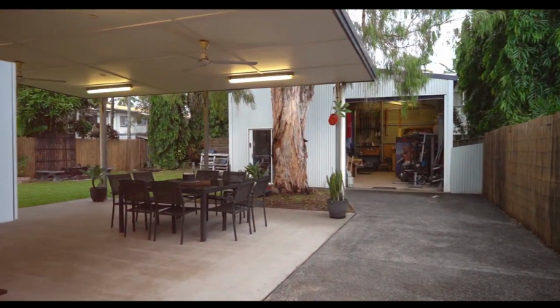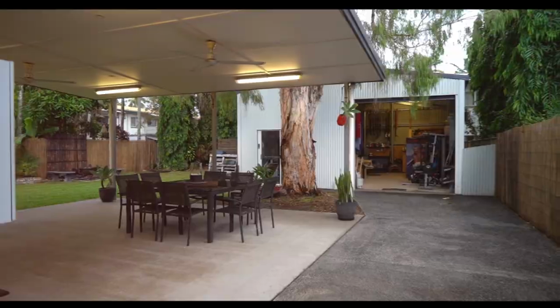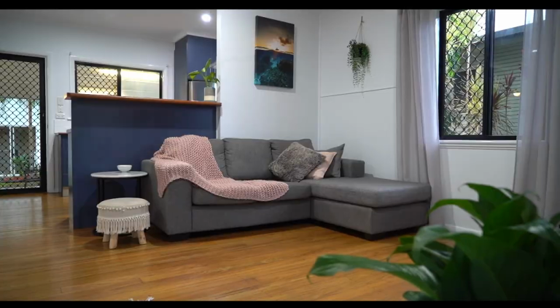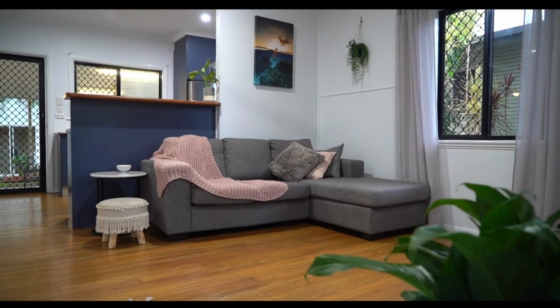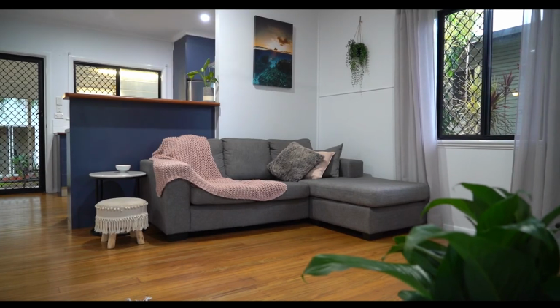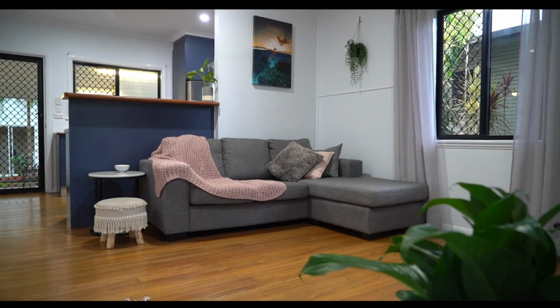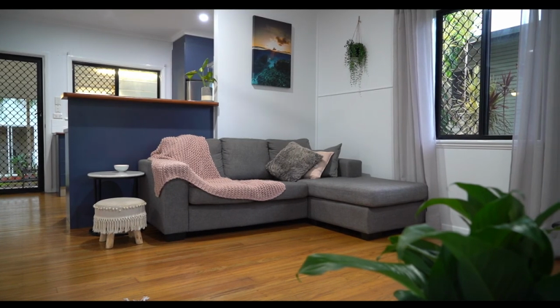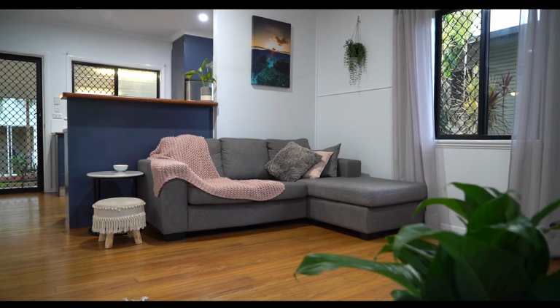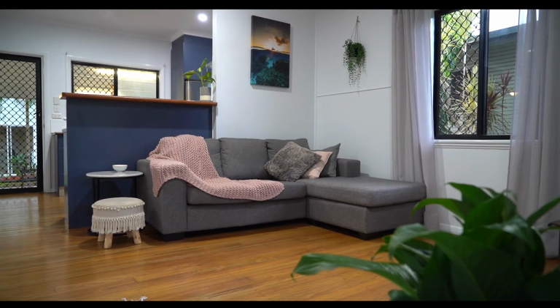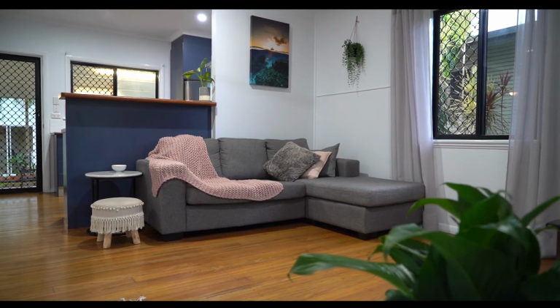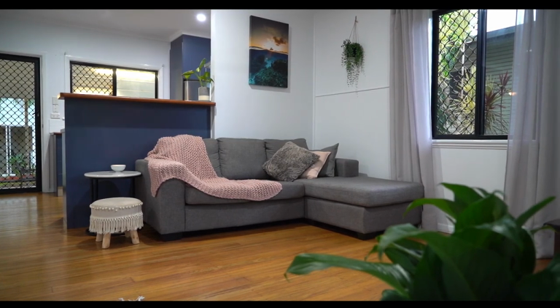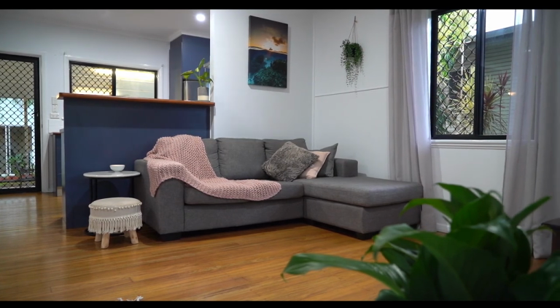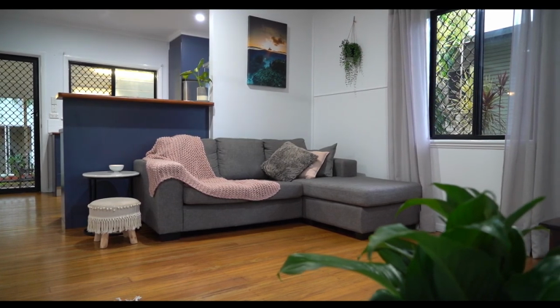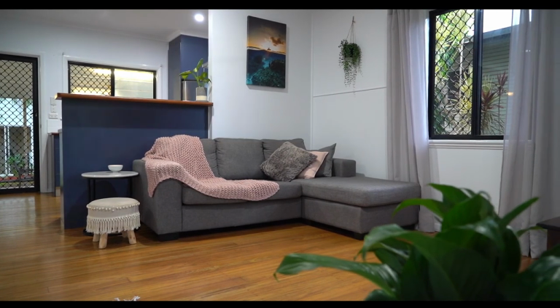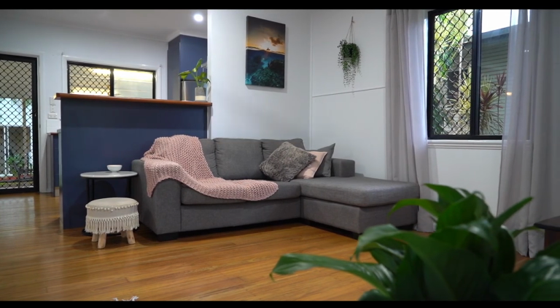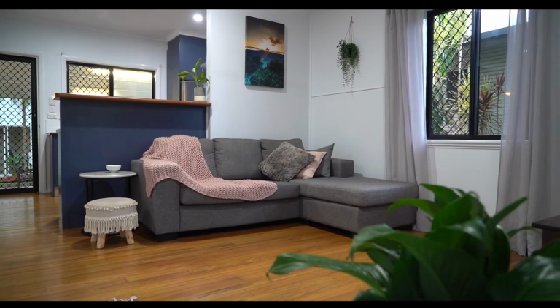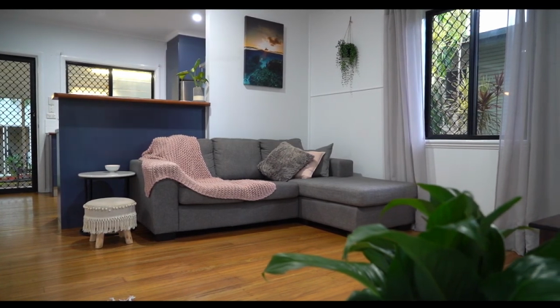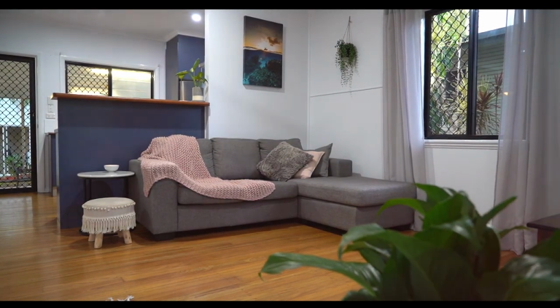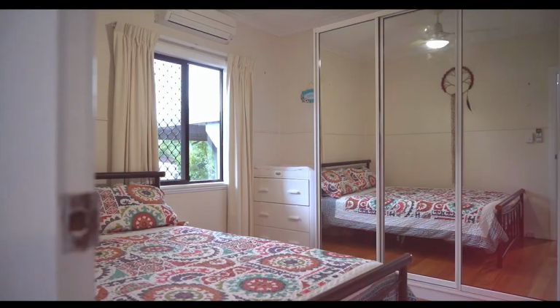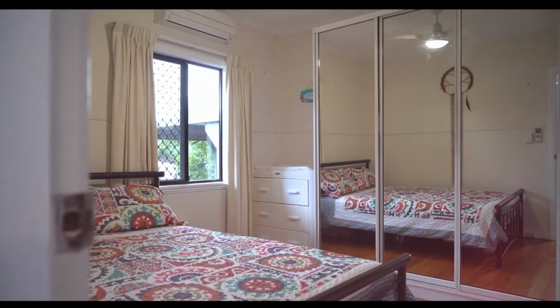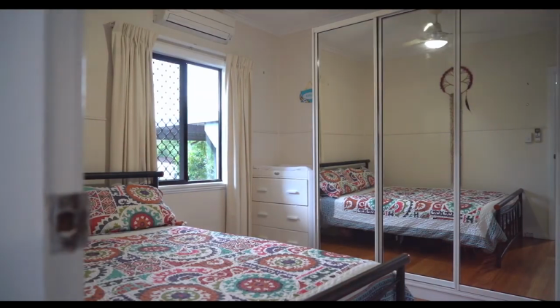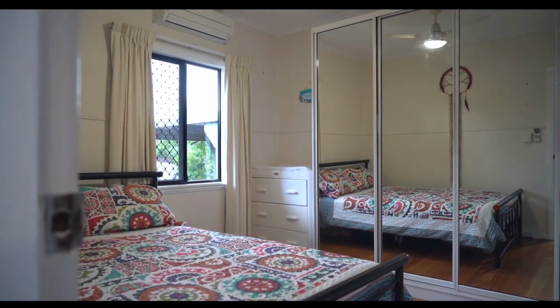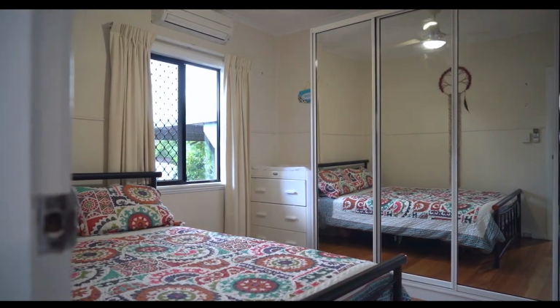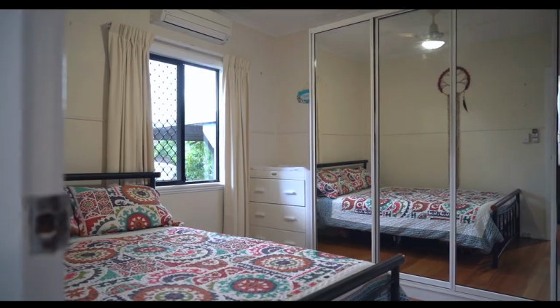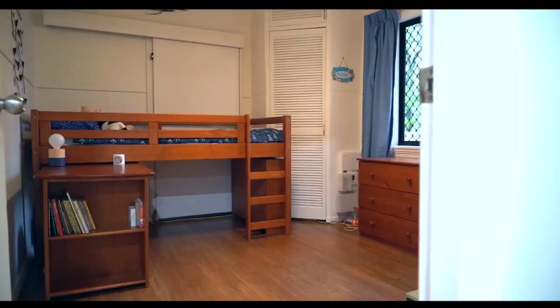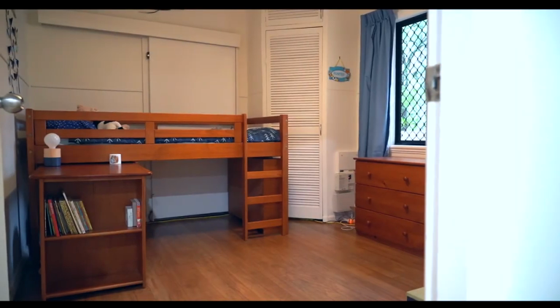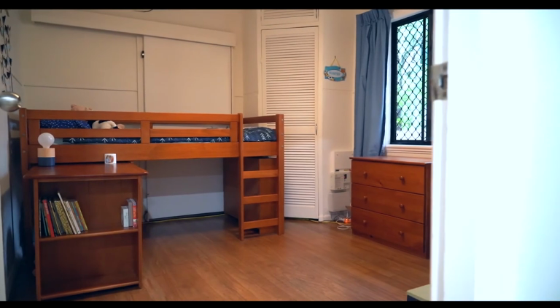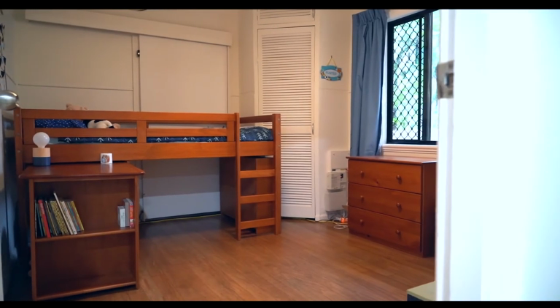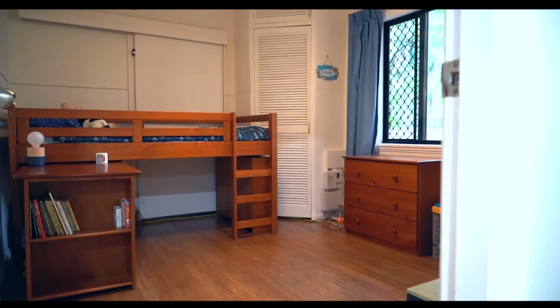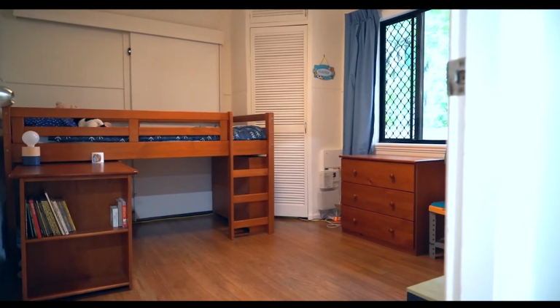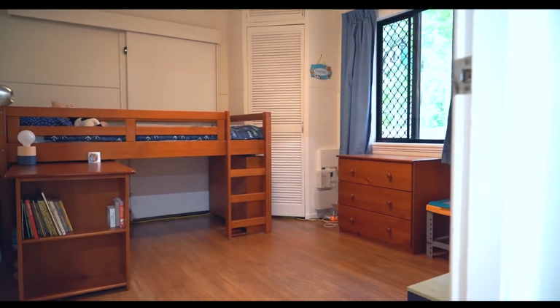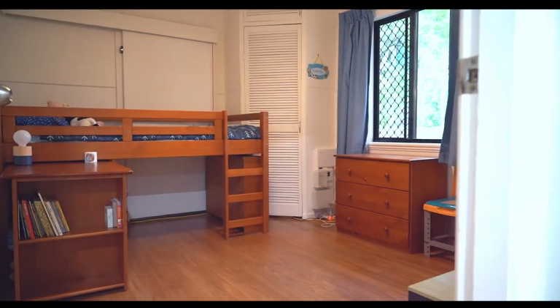The home is a low-set Queenslander in absolute immaculate condition, with three spacious bedrooms featuring gorgeous timber floors and air conditioning throughout.